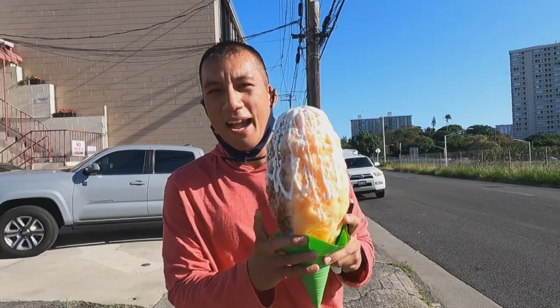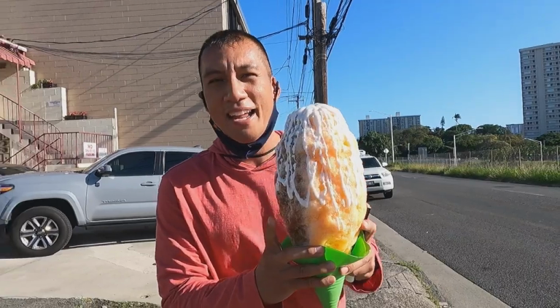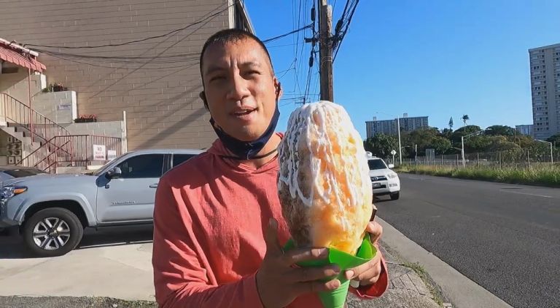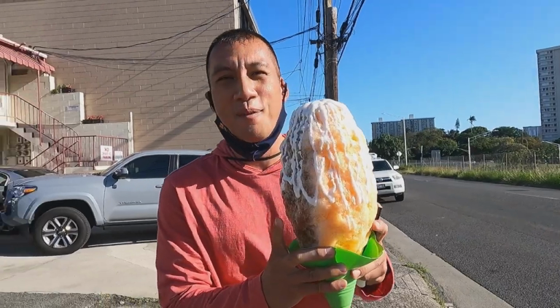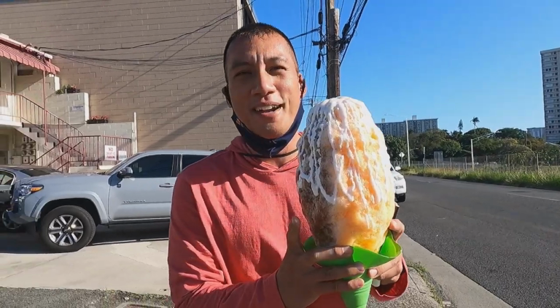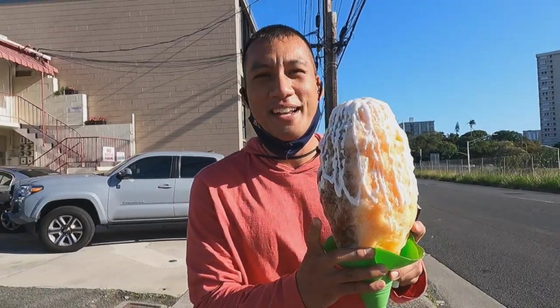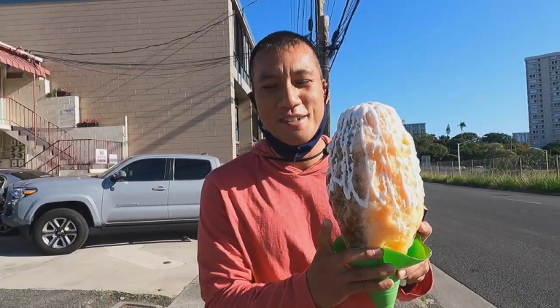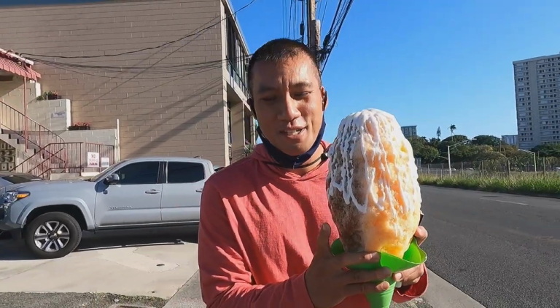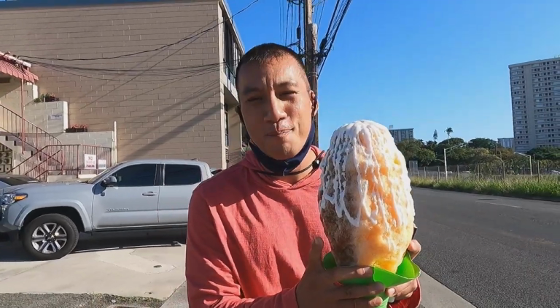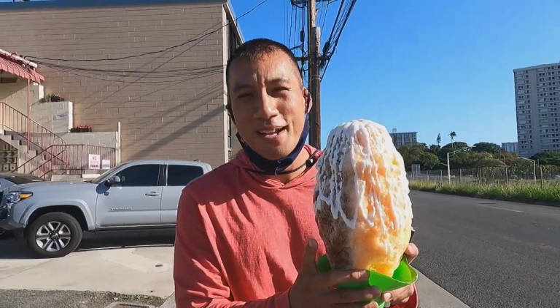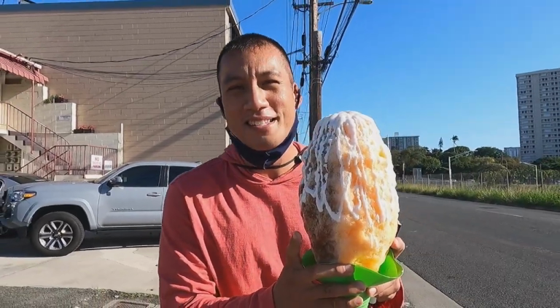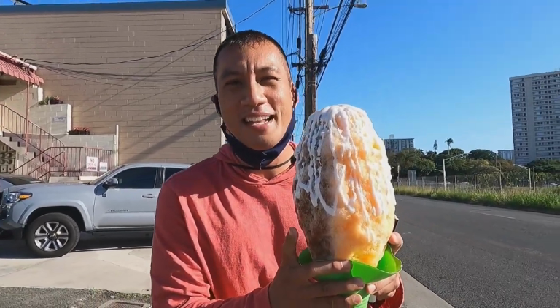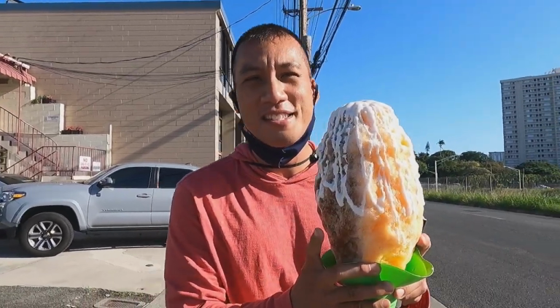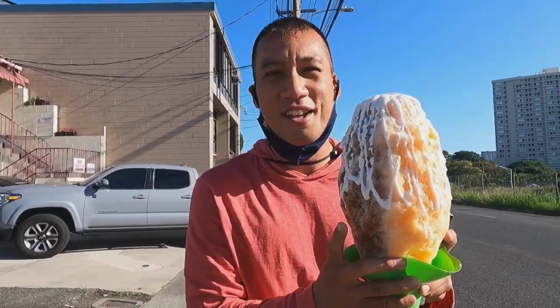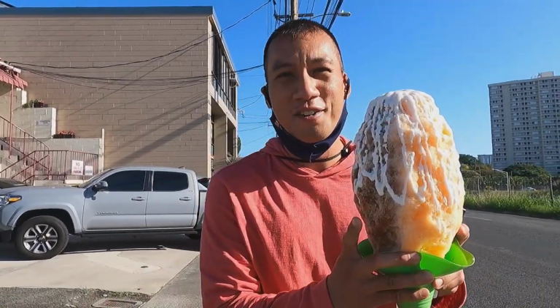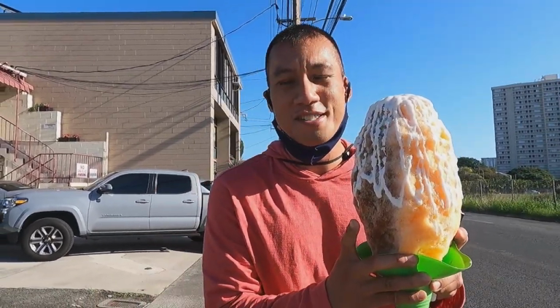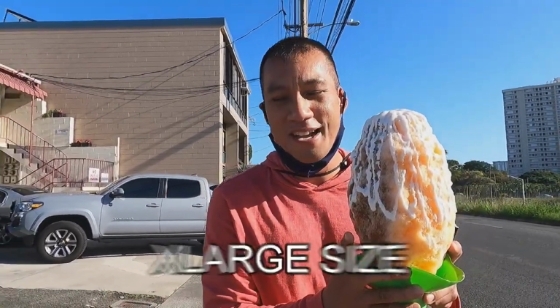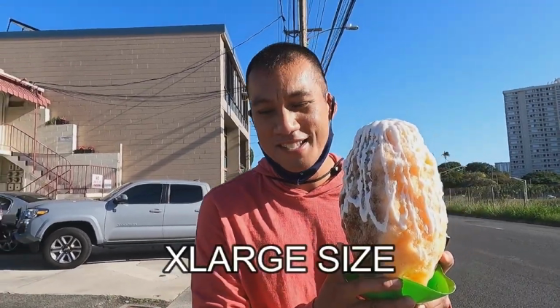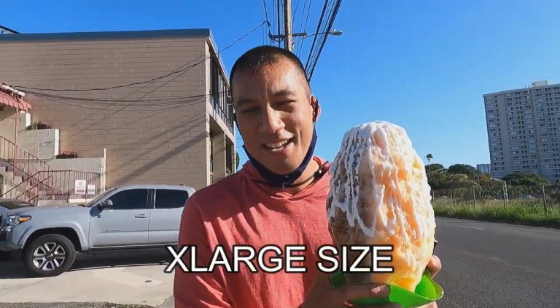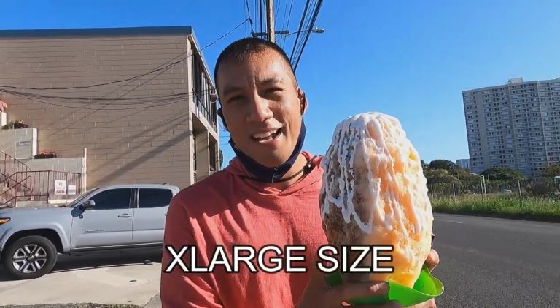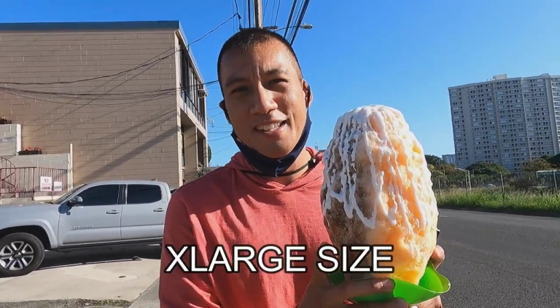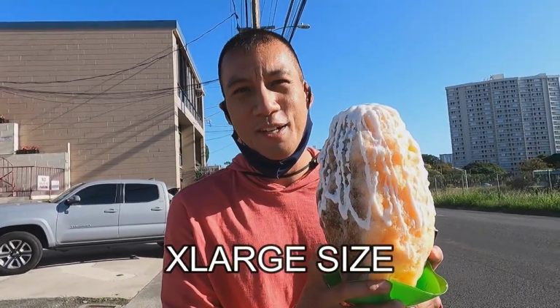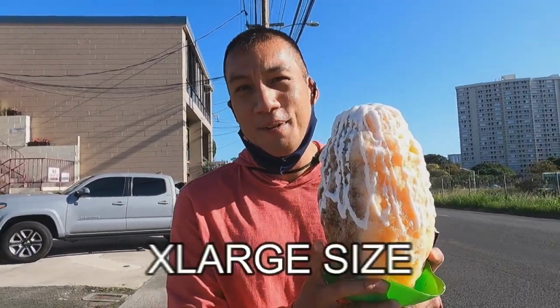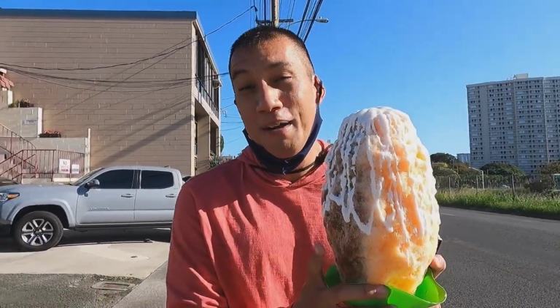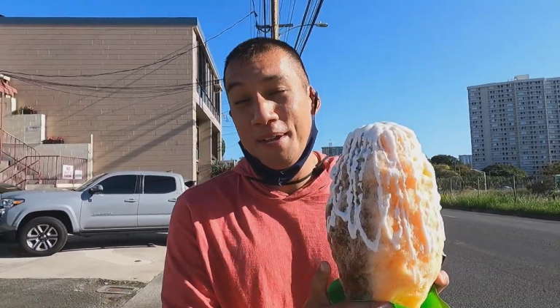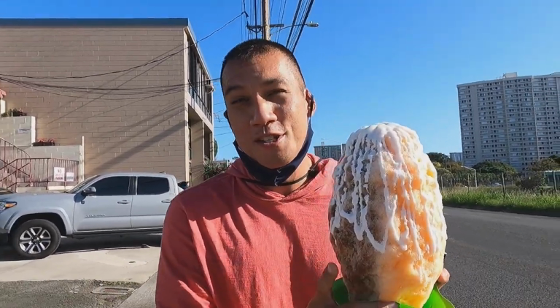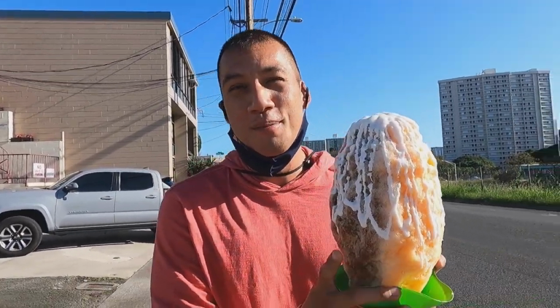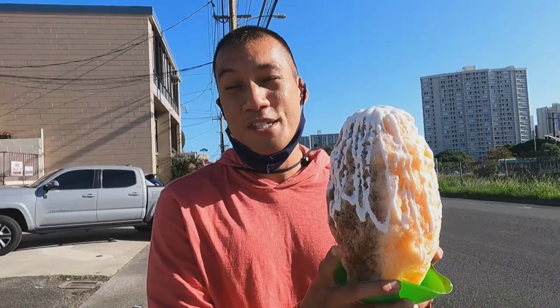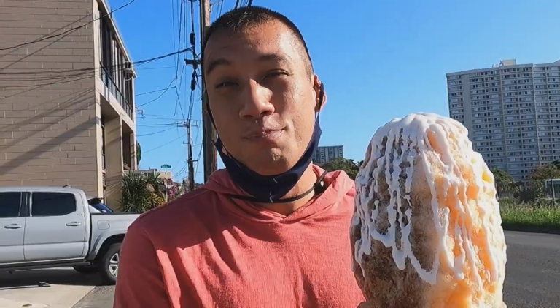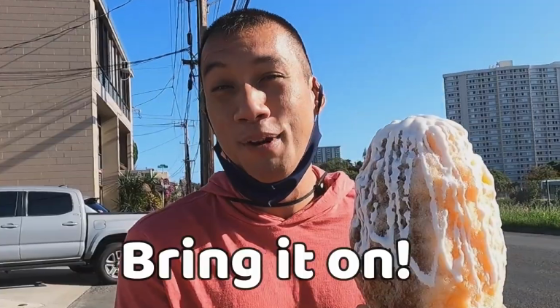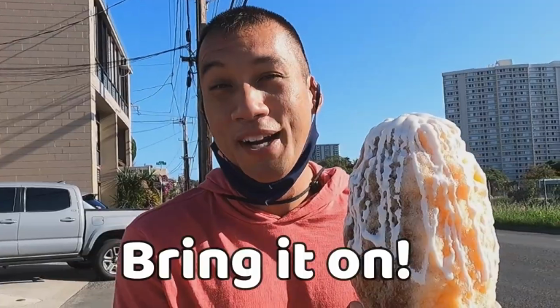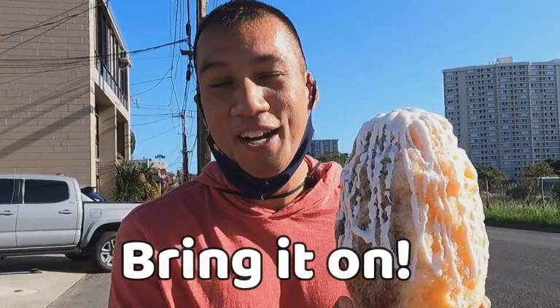The guy gave me a warning. He goes, you know how big this thing is? The uncle size? And I told him, I'm not sure but just bring it on.